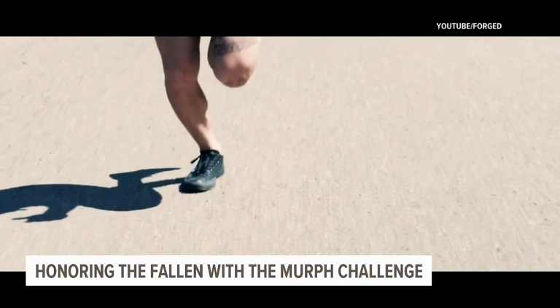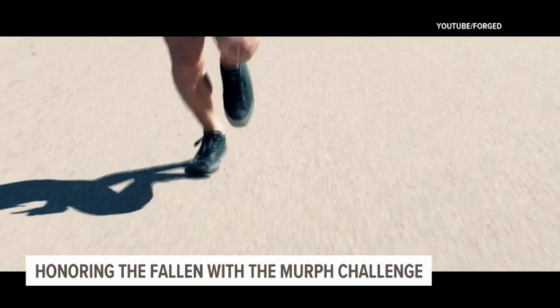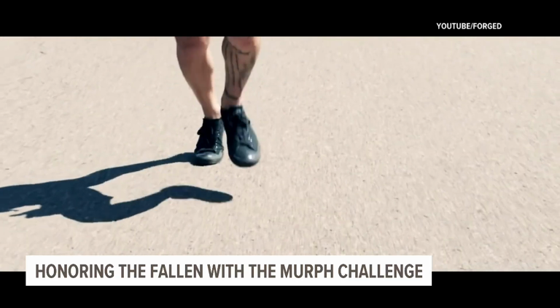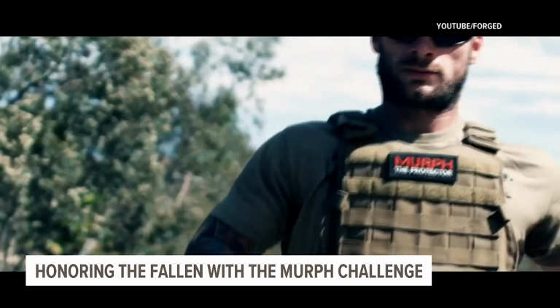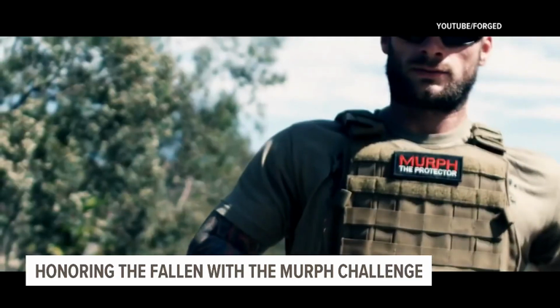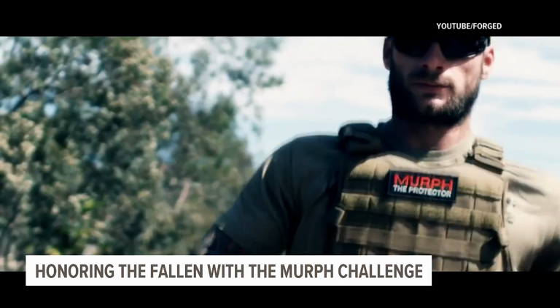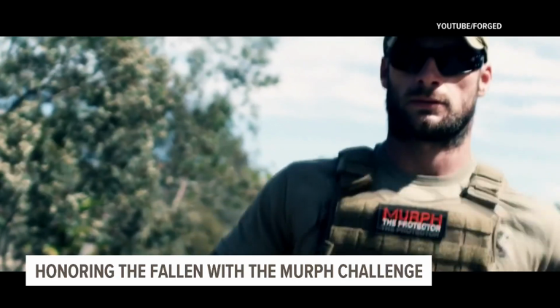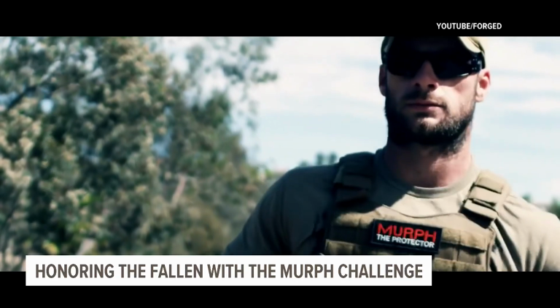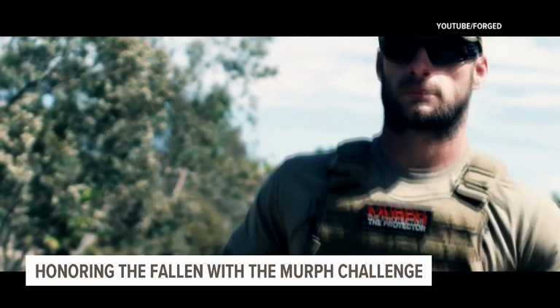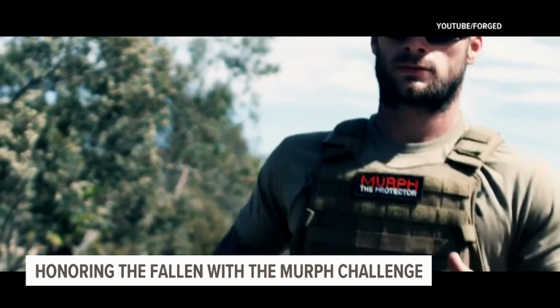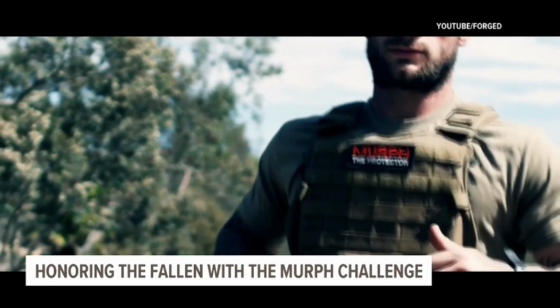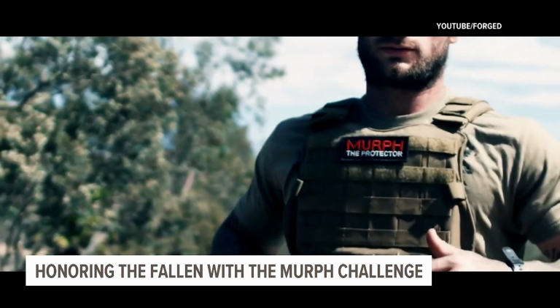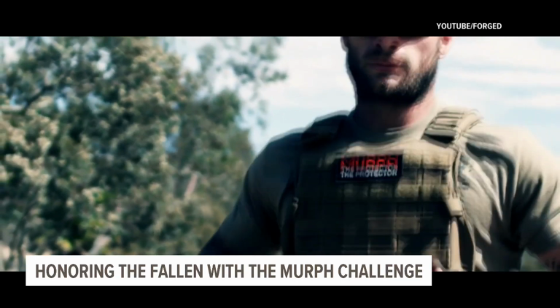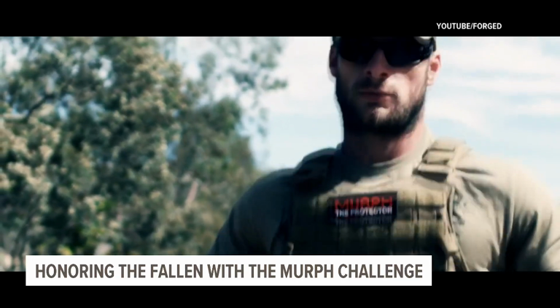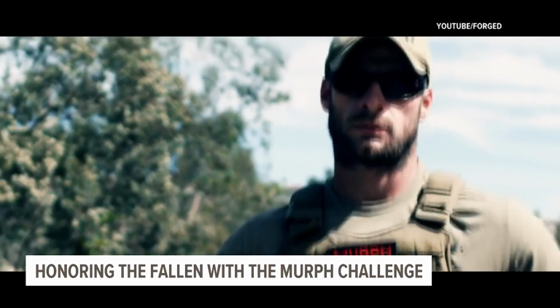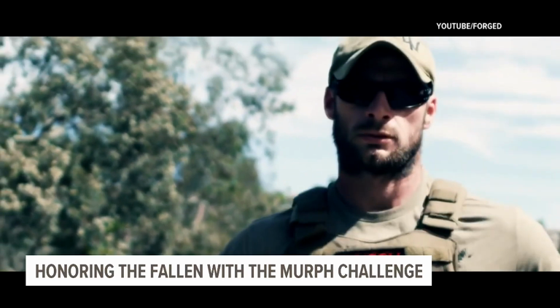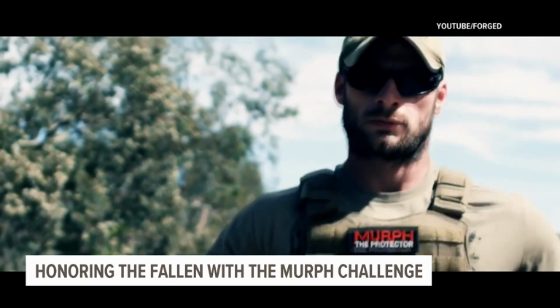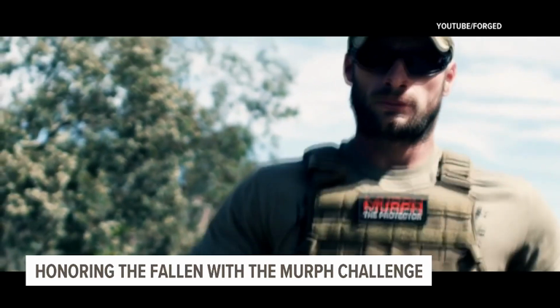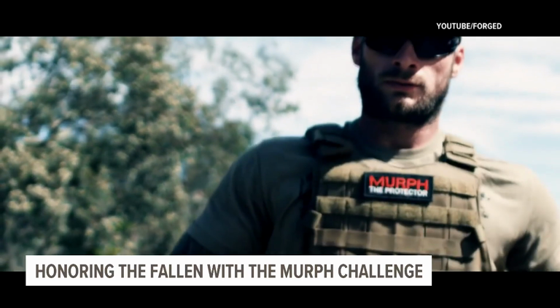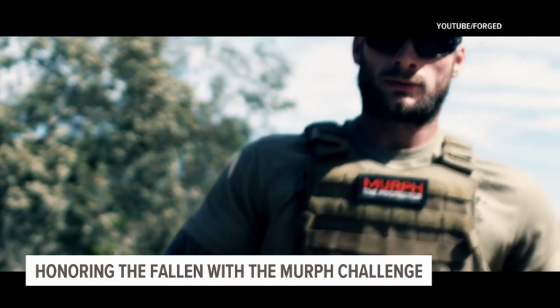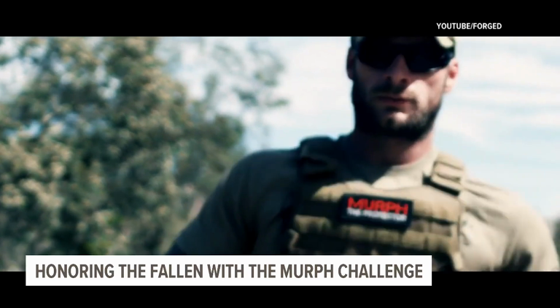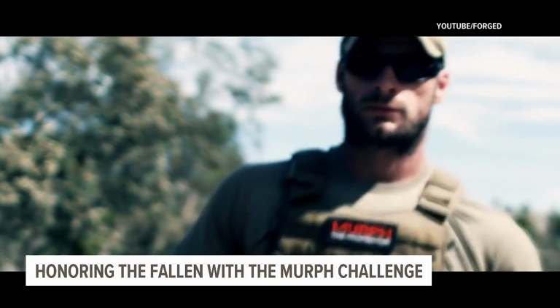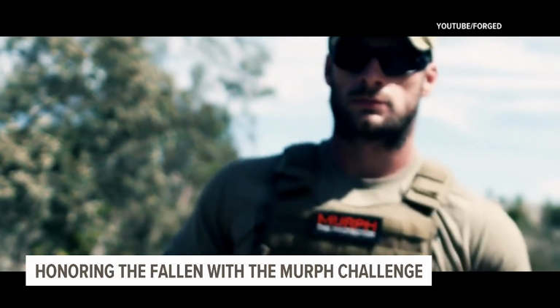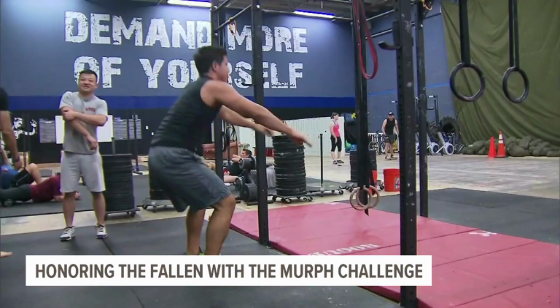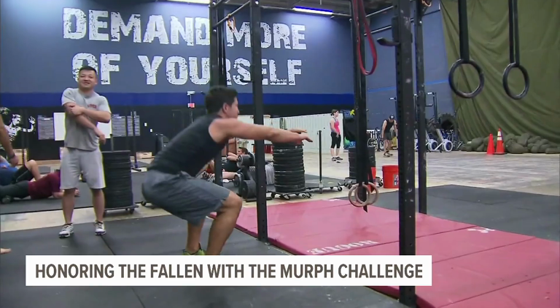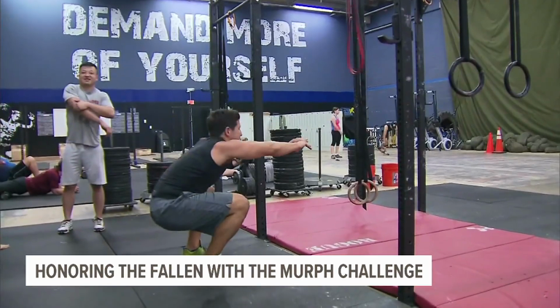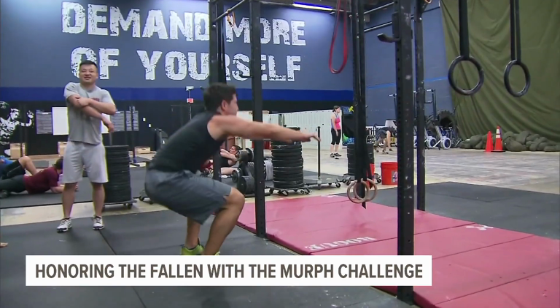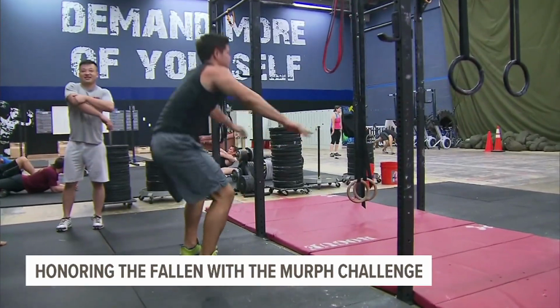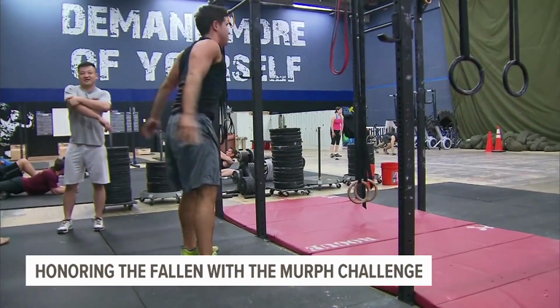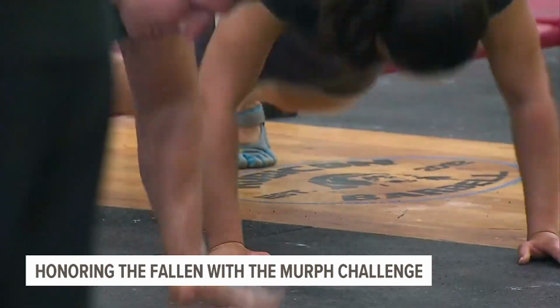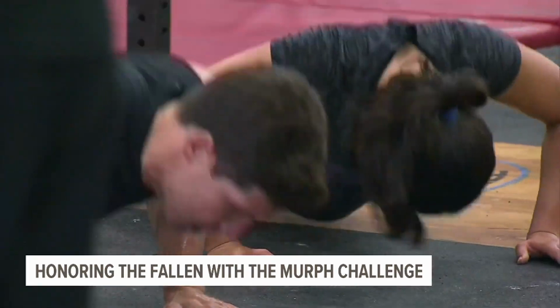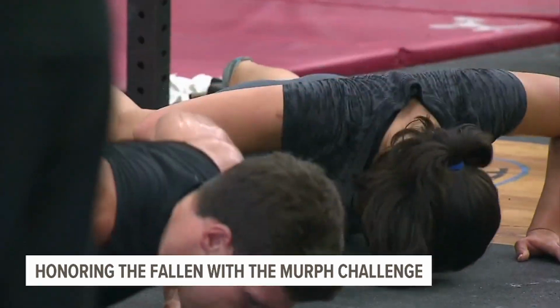You've done this challenge multiple times and done it with a 37-pound vest. That was by accident — stupid me — but you still did it.